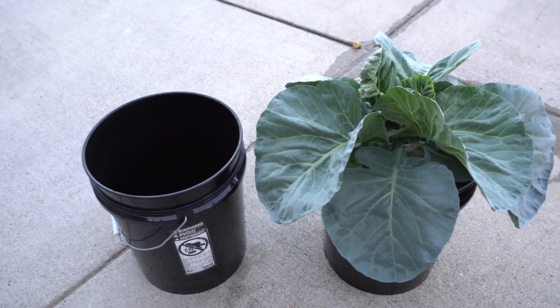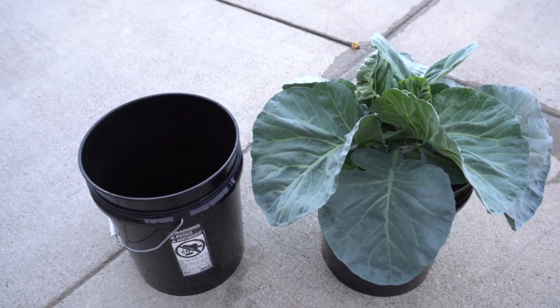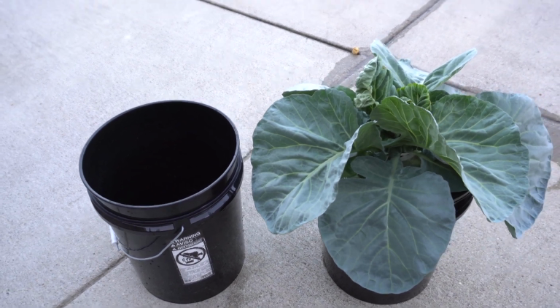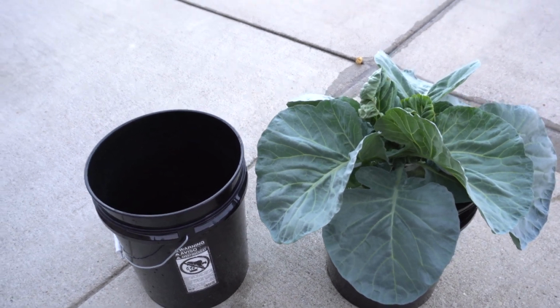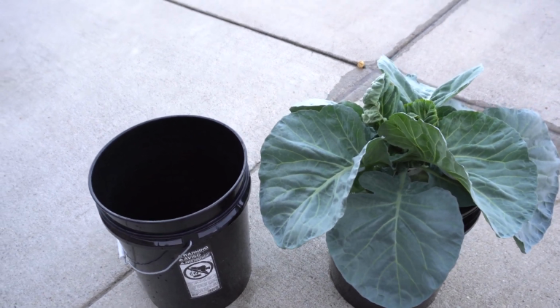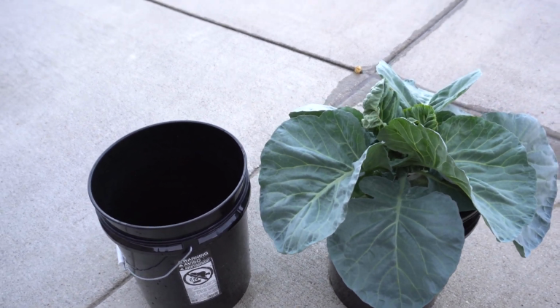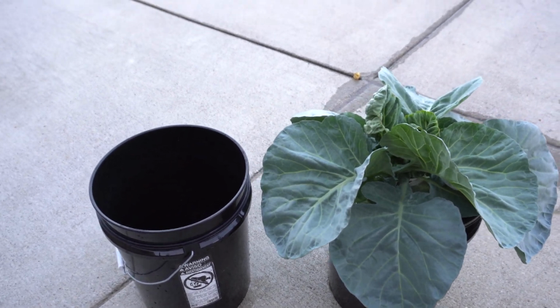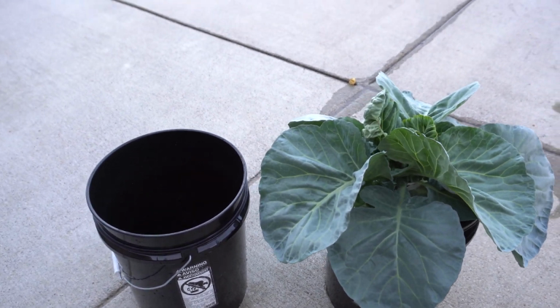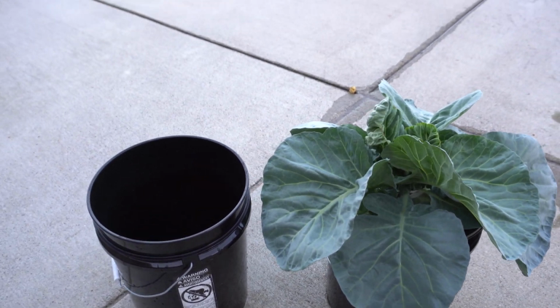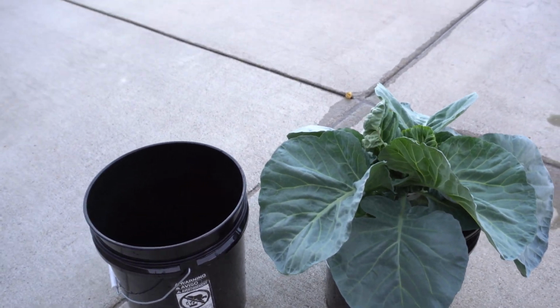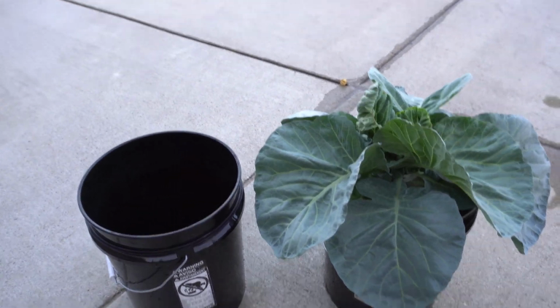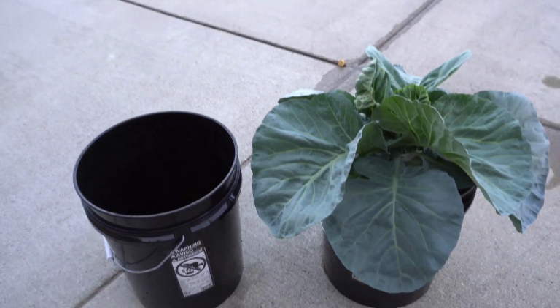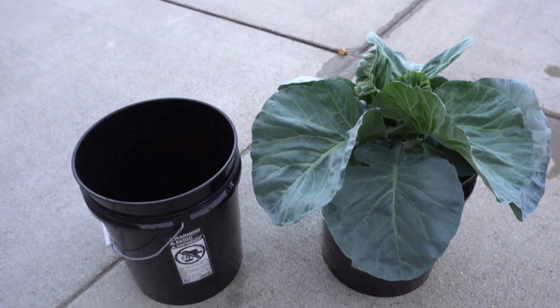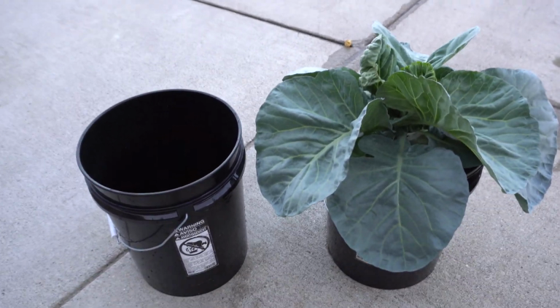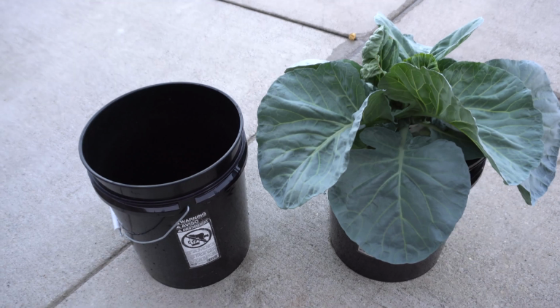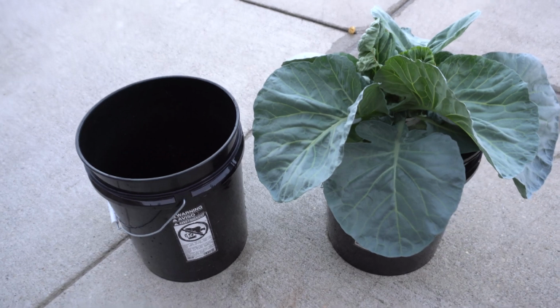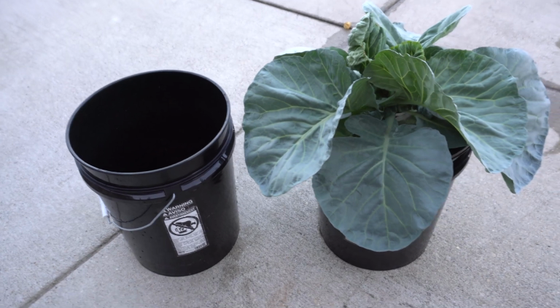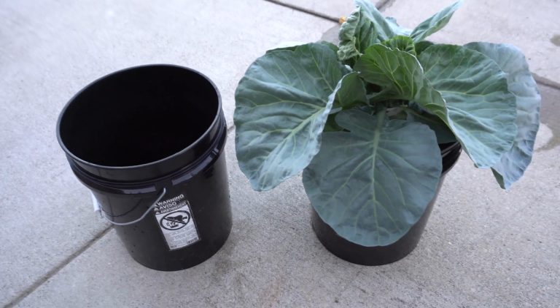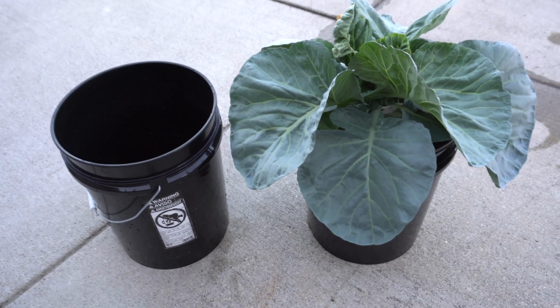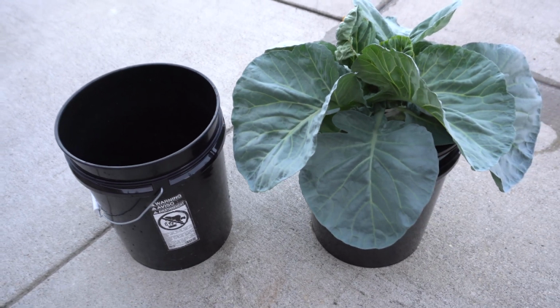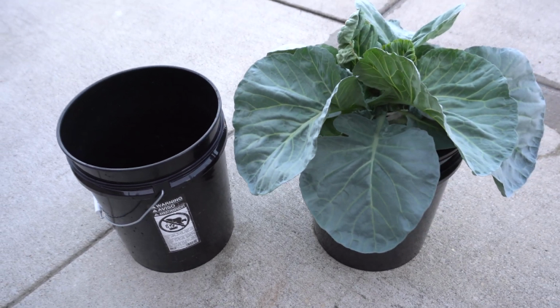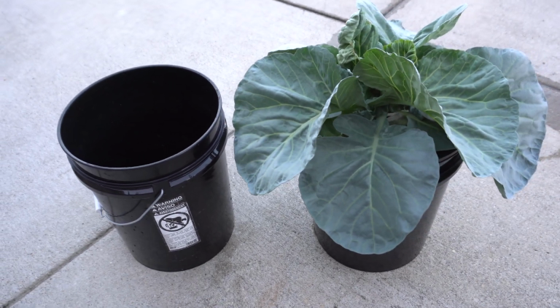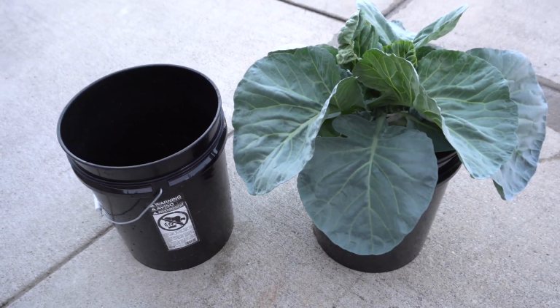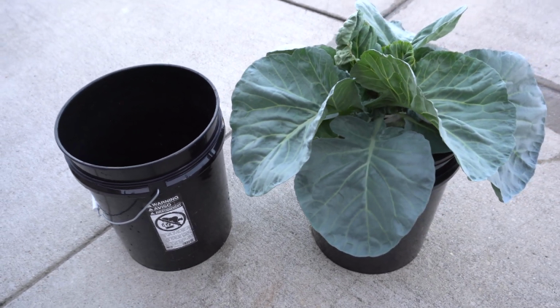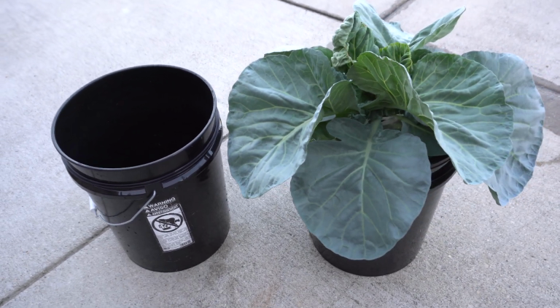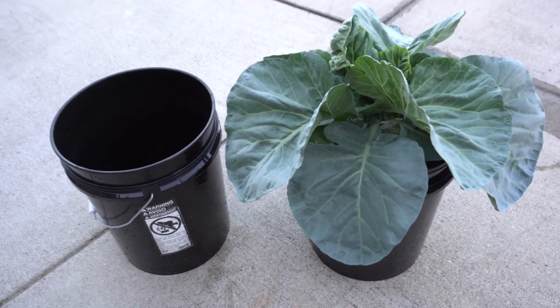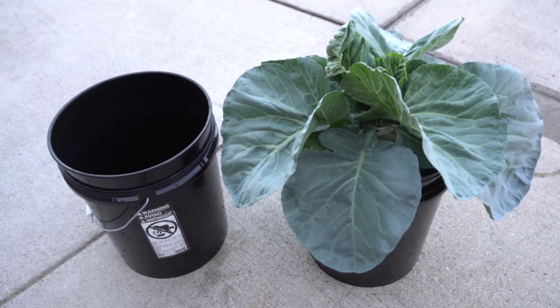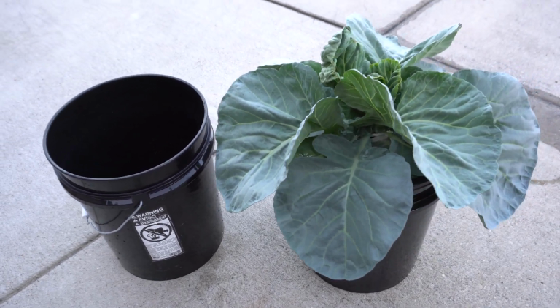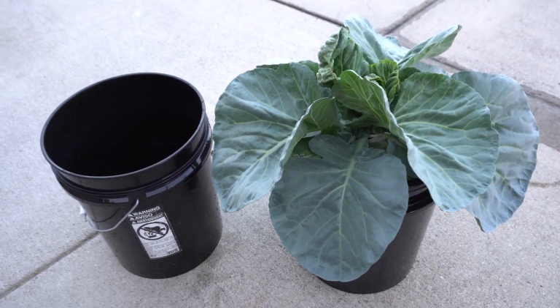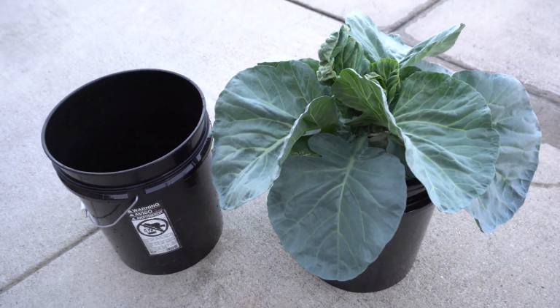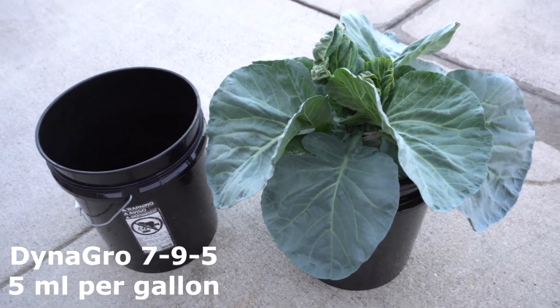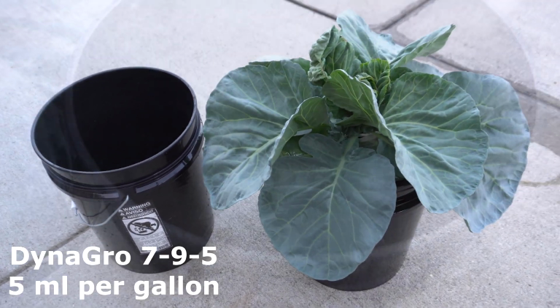I always use 5 milliliters per gallon of water. So let's go ahead and begin.